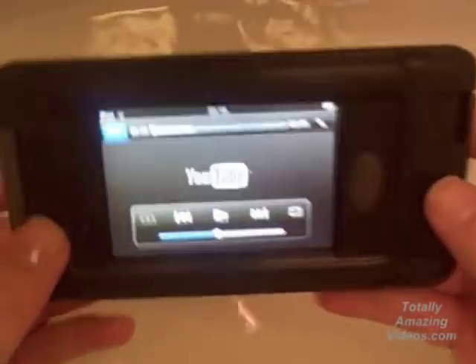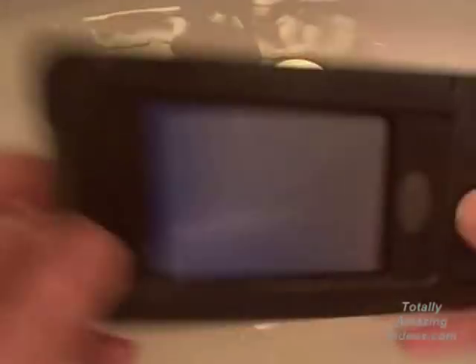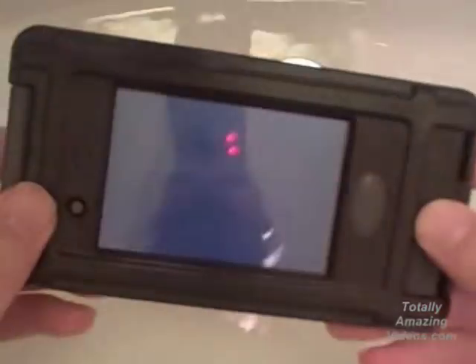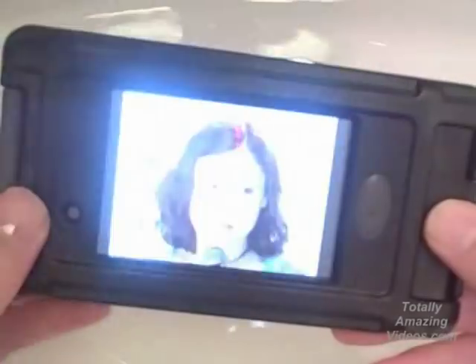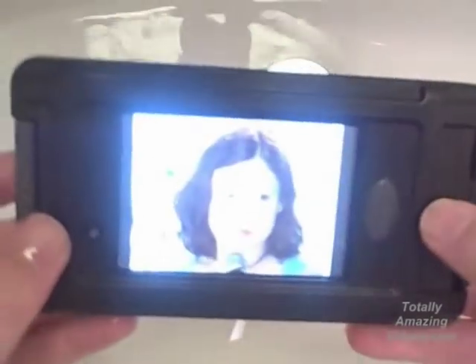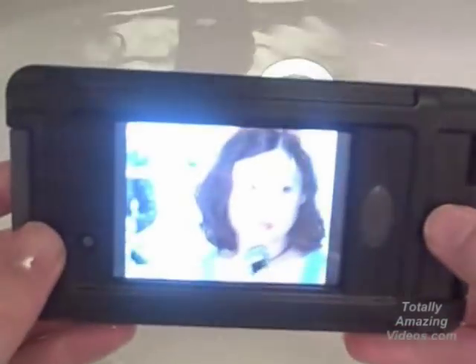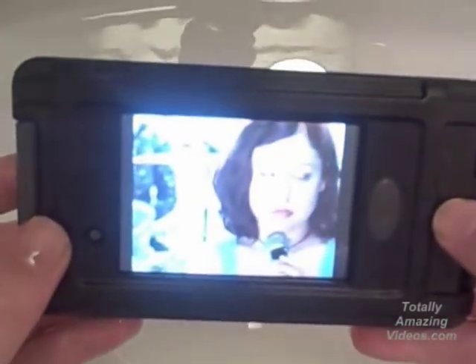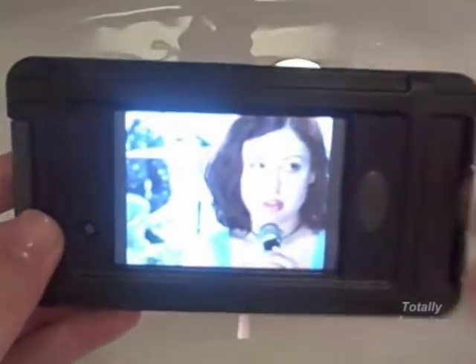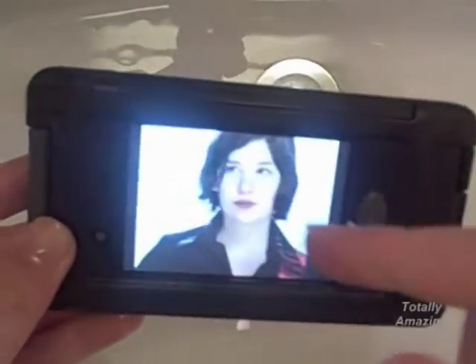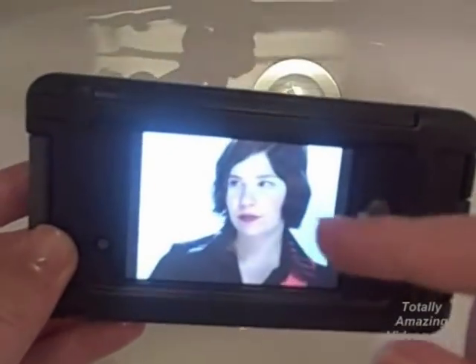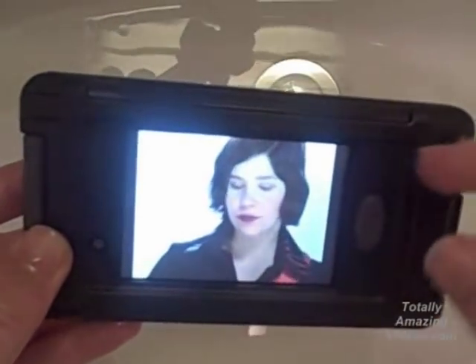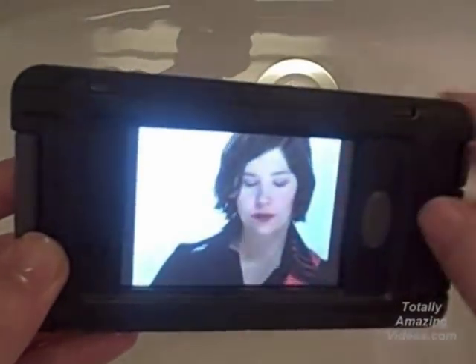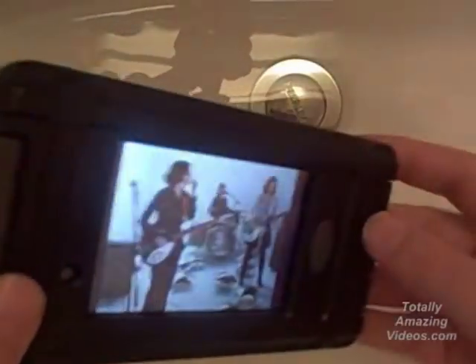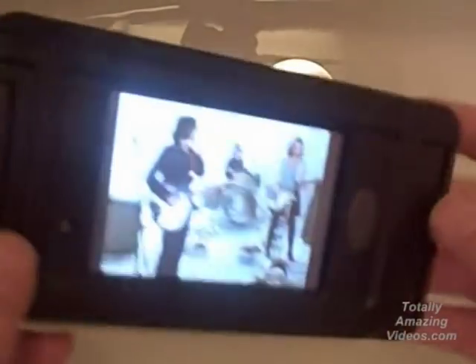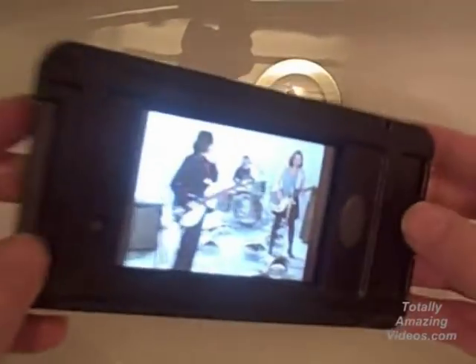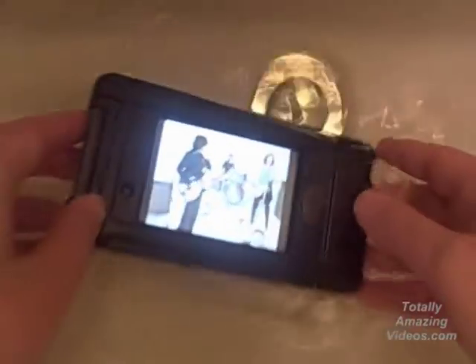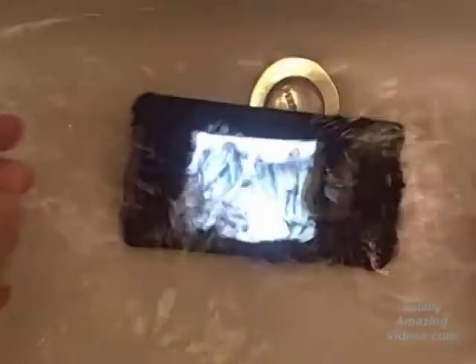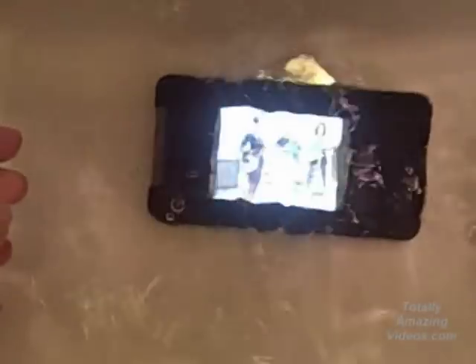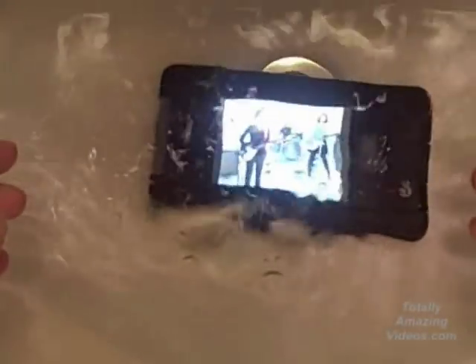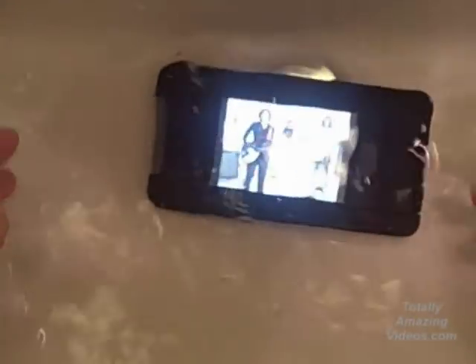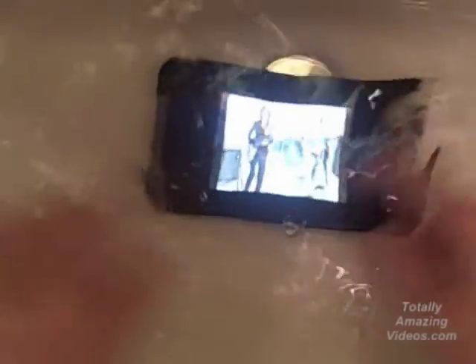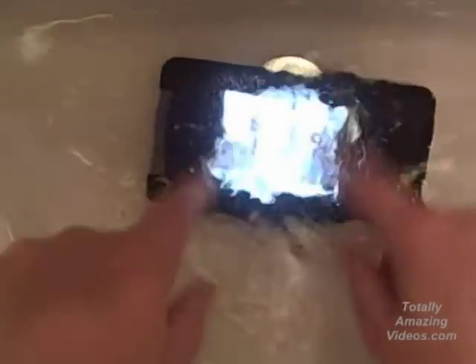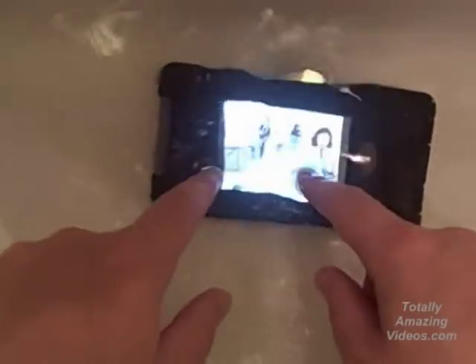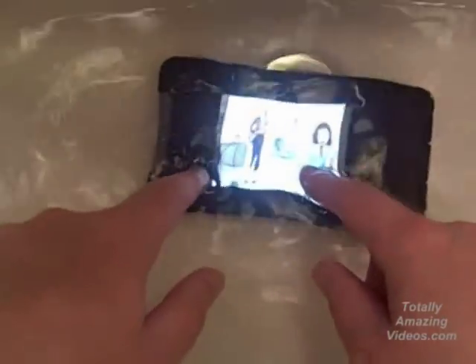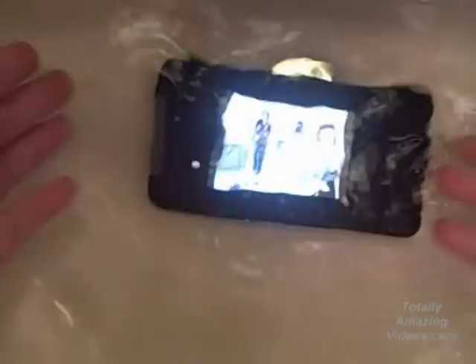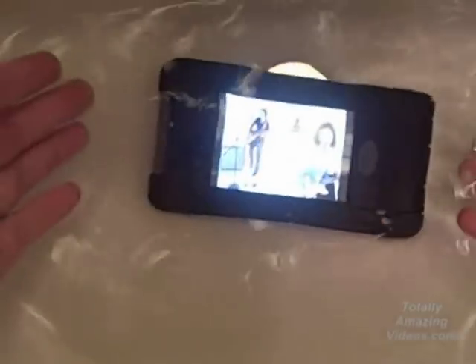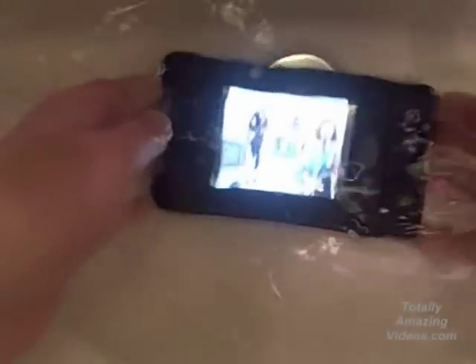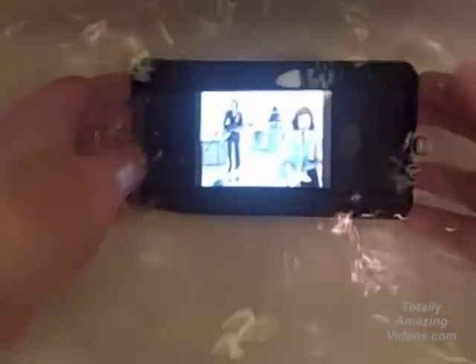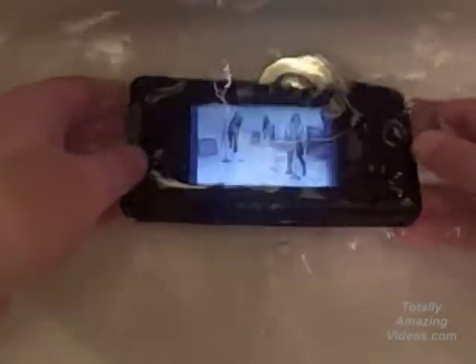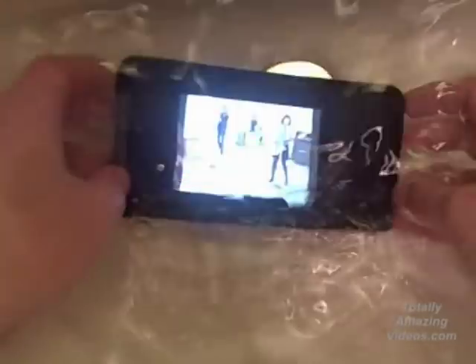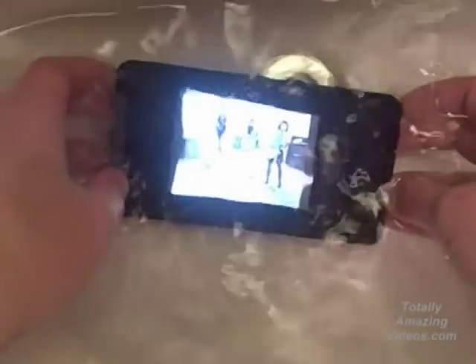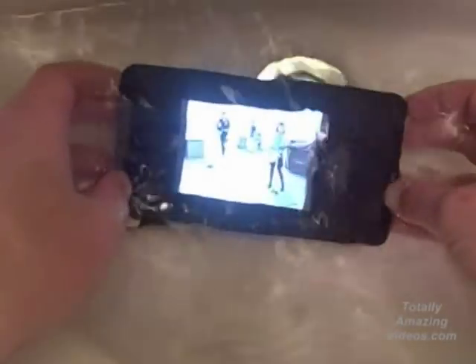So you can now take this in the bath, and — oops — I've dropped it. Oh no, I've dropped my iPod. And yet it's okay, because it's all waterproof.